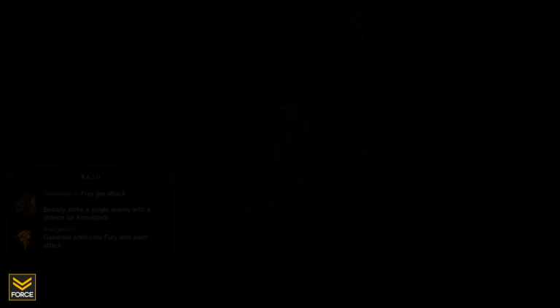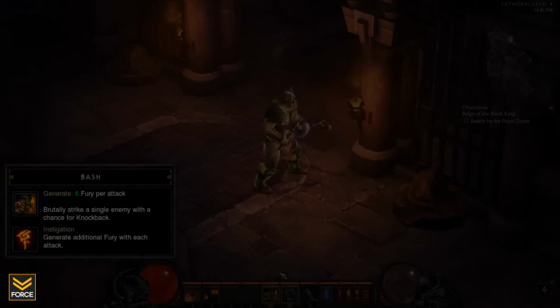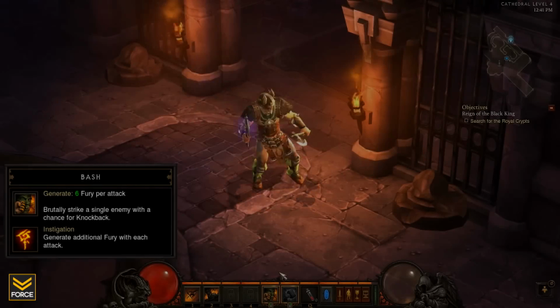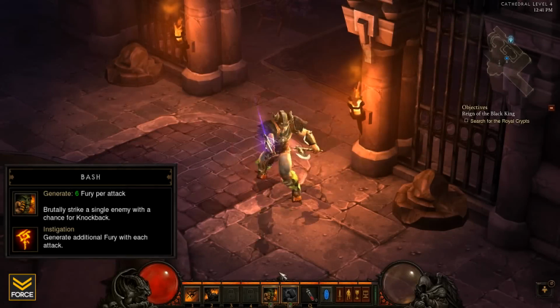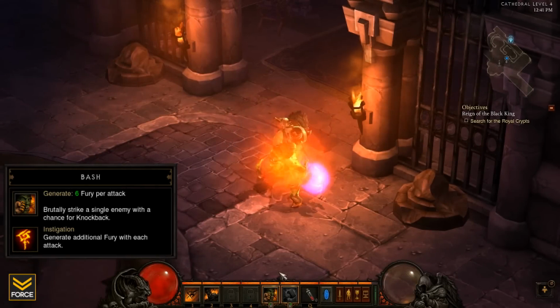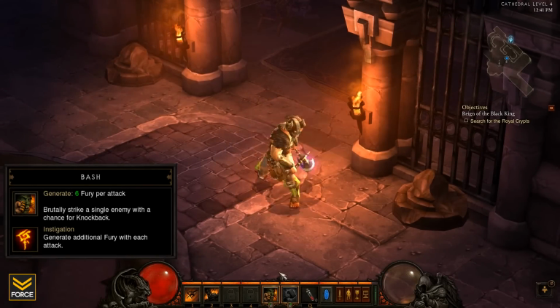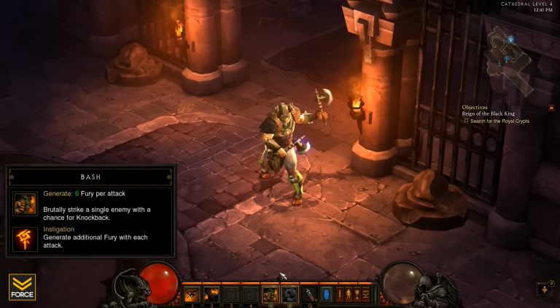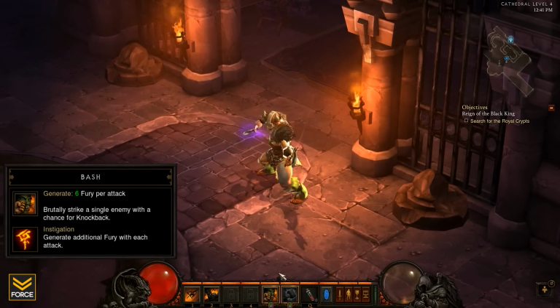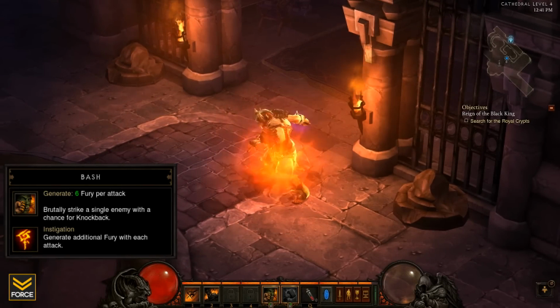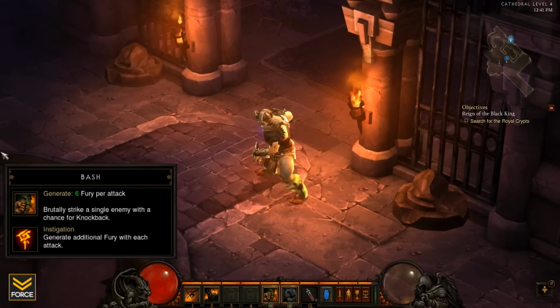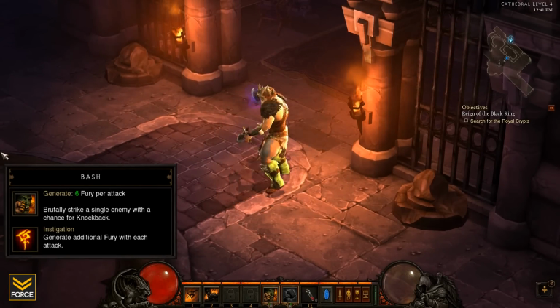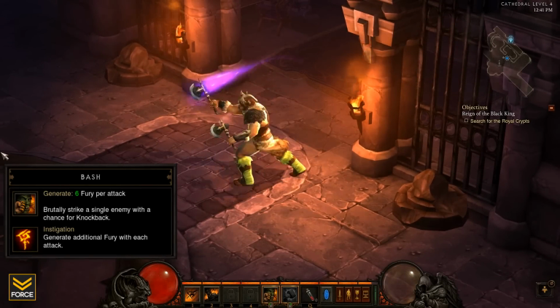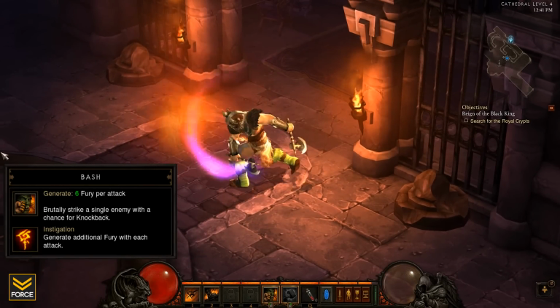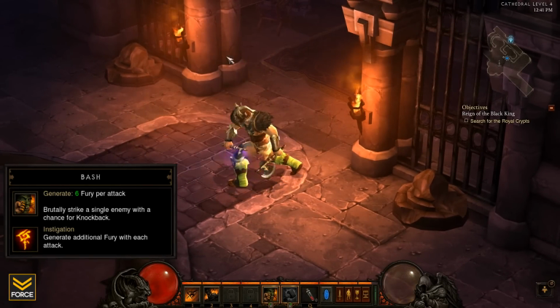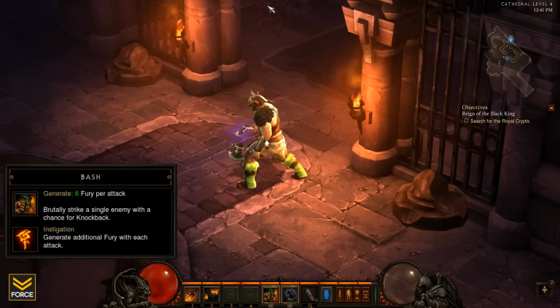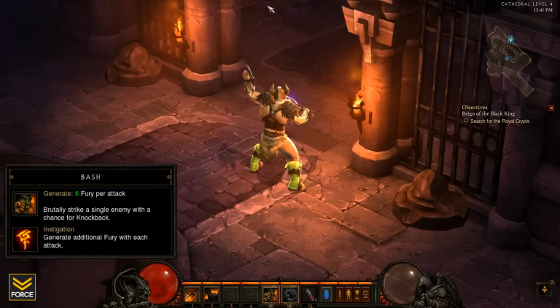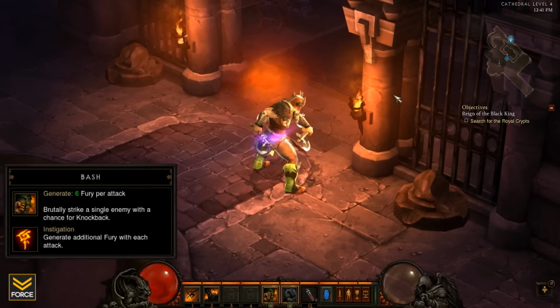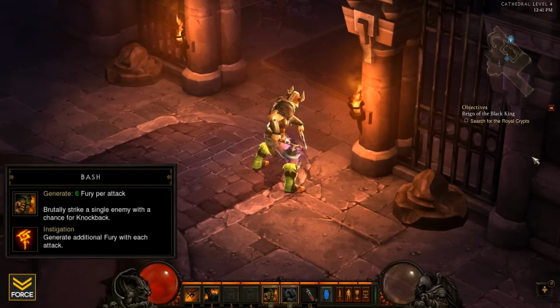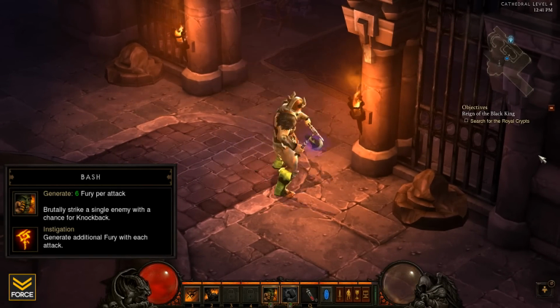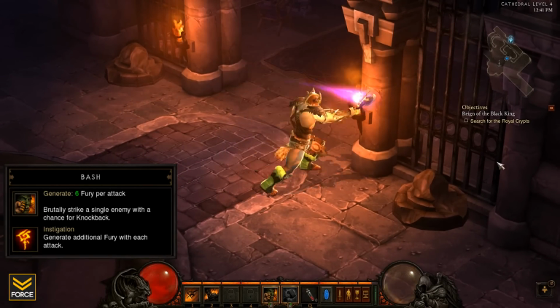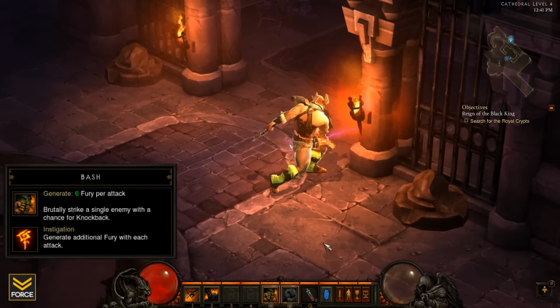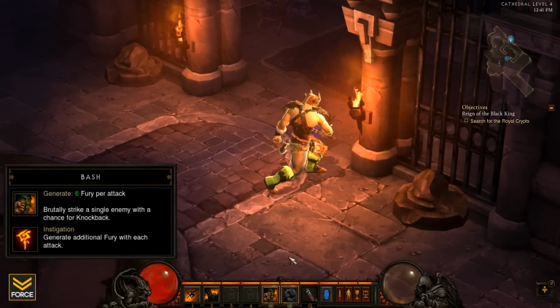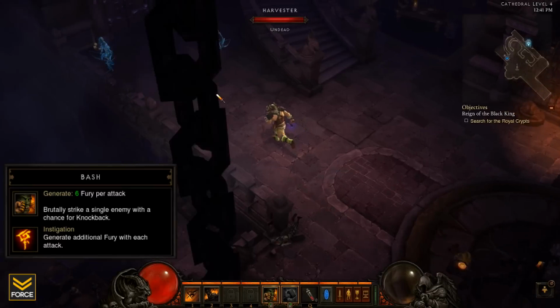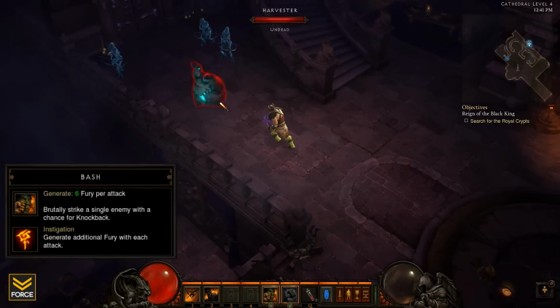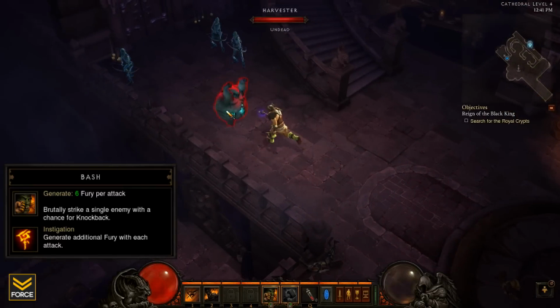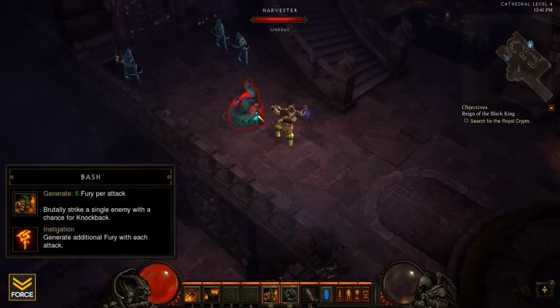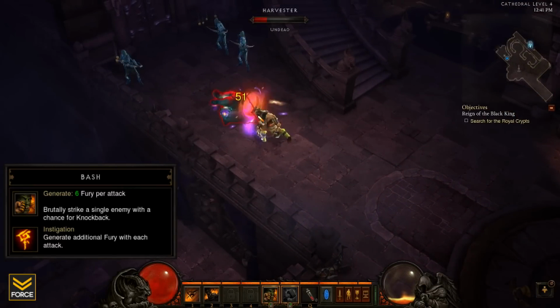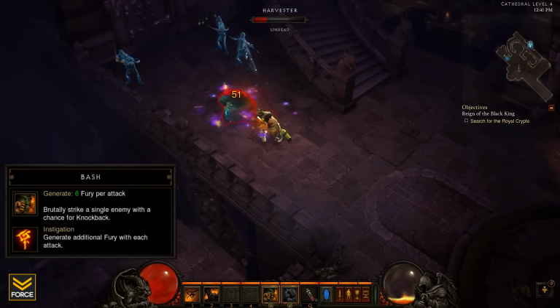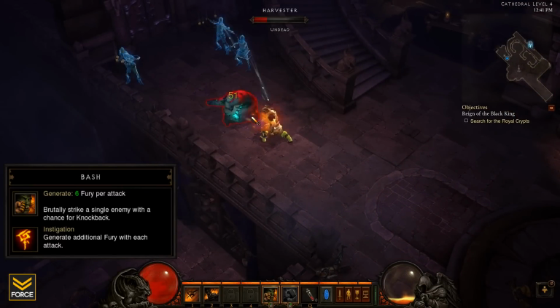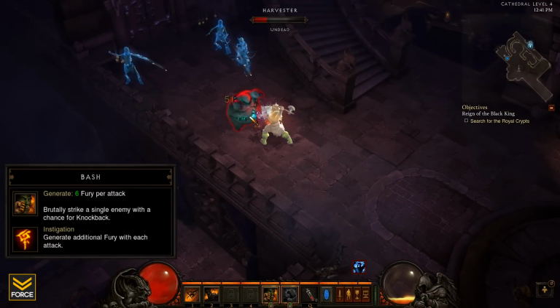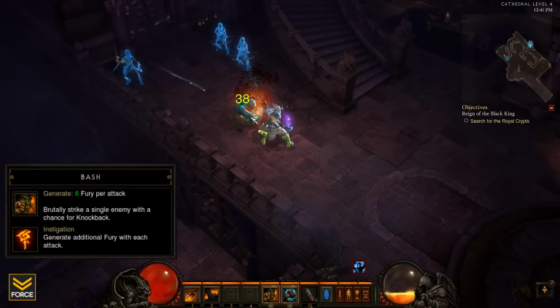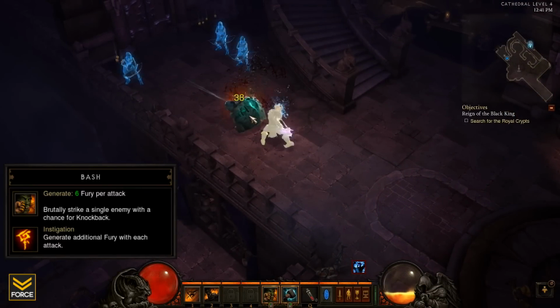Selecting the Instigation rune for Bash, you will generate an additional 6 fury for every attack.